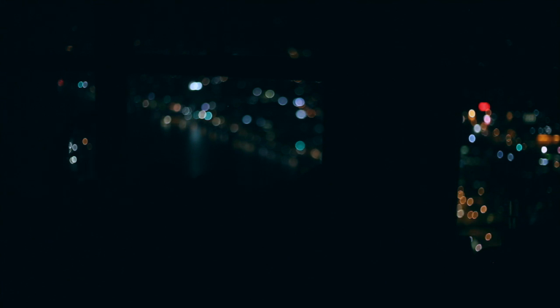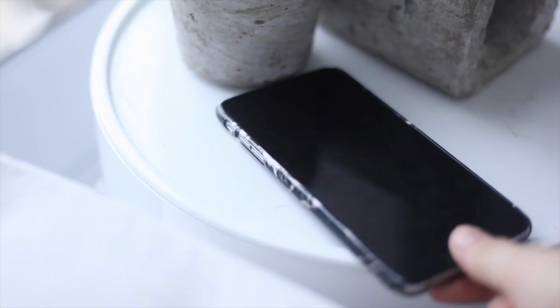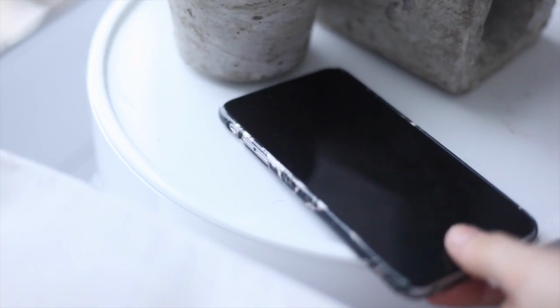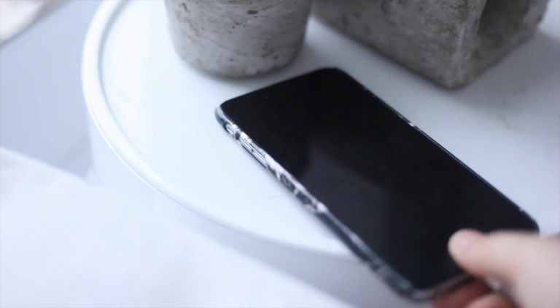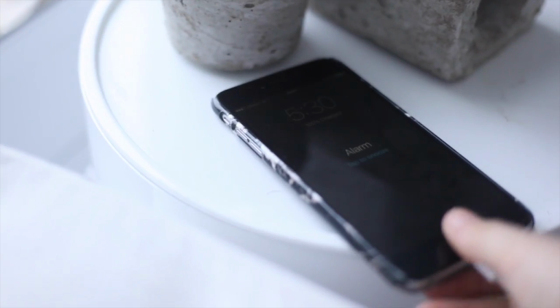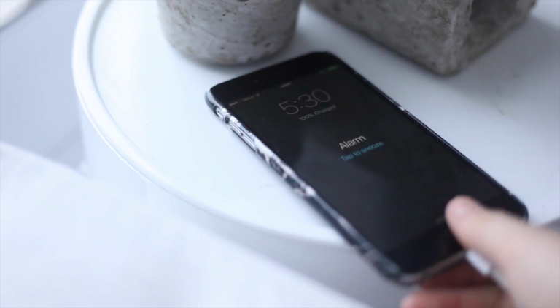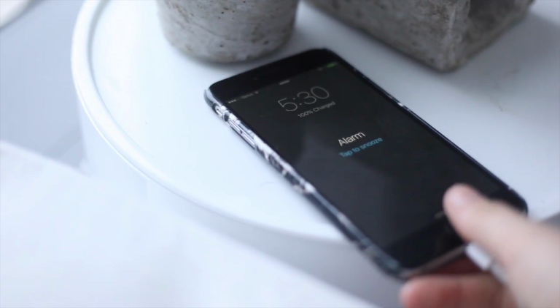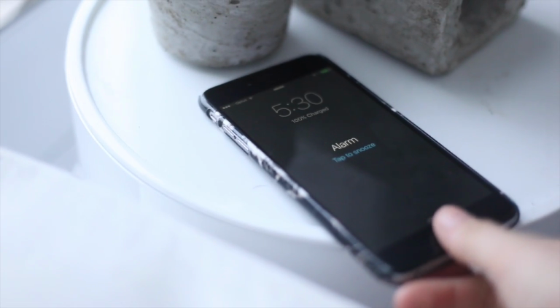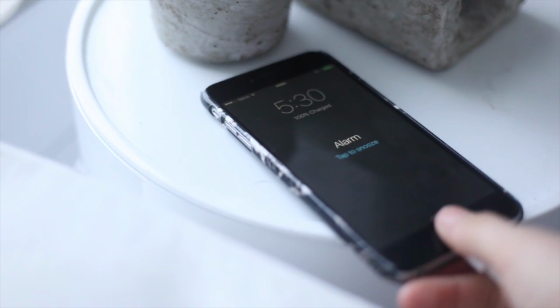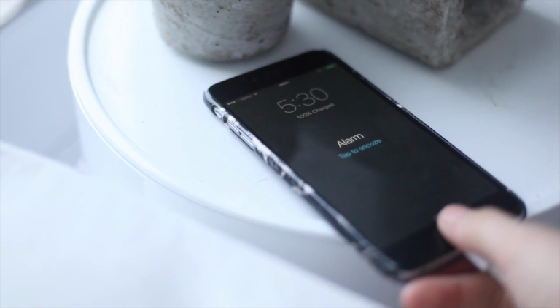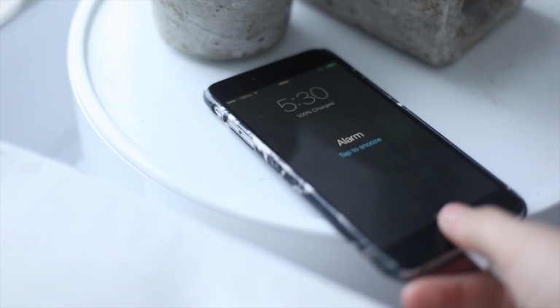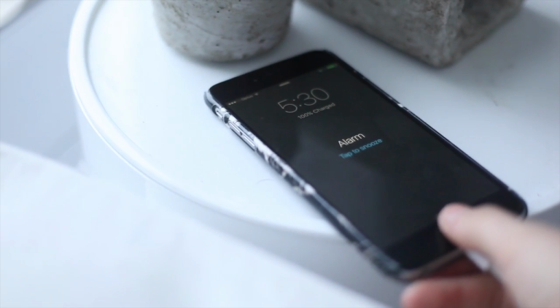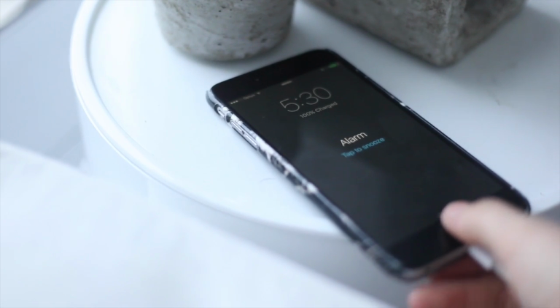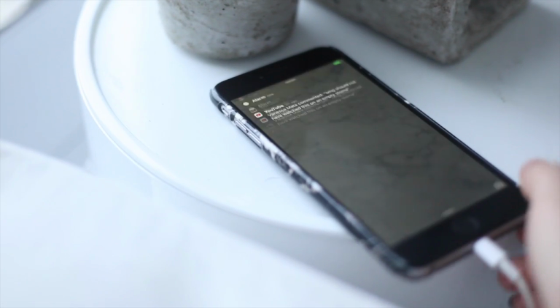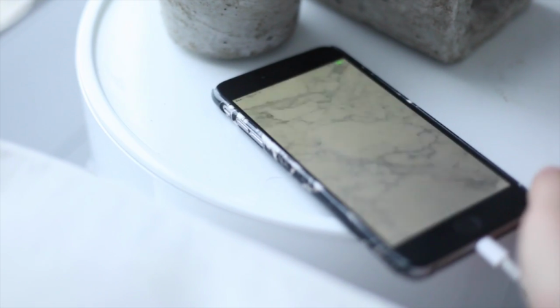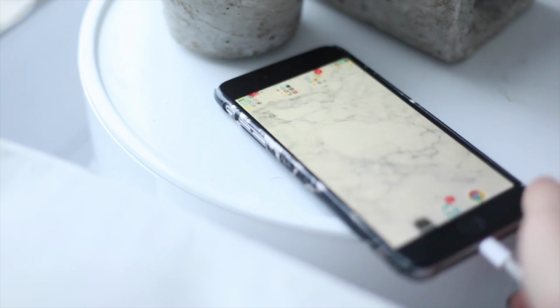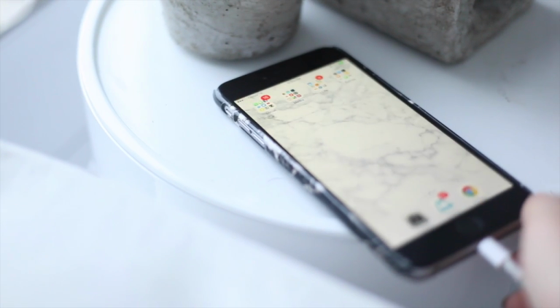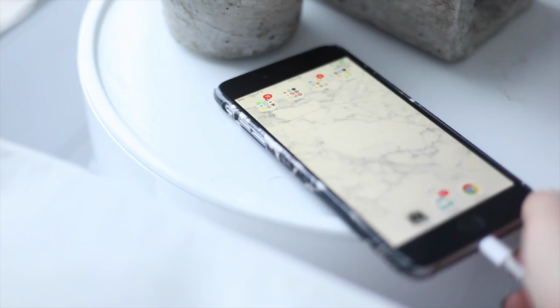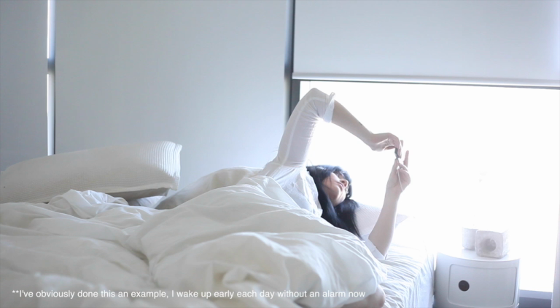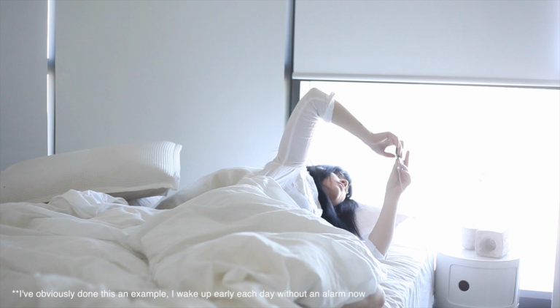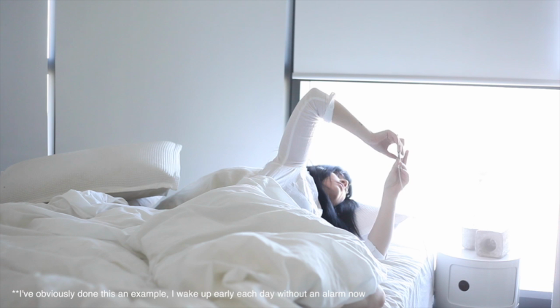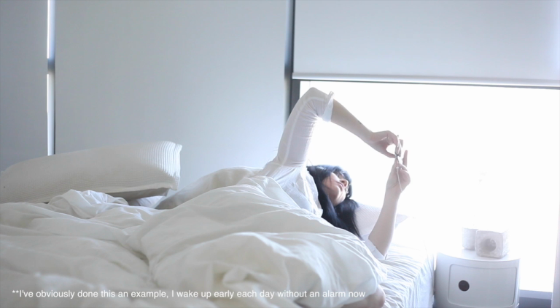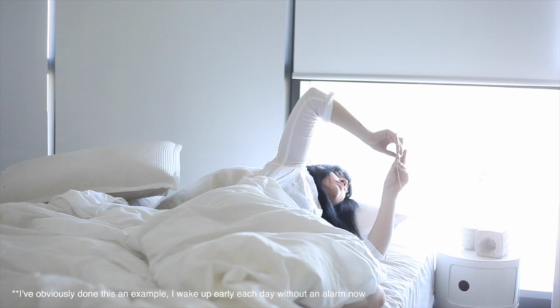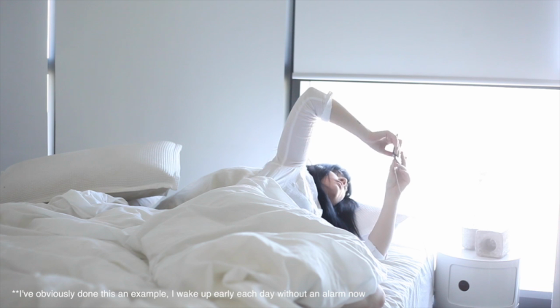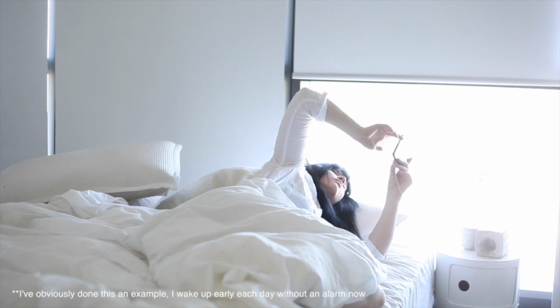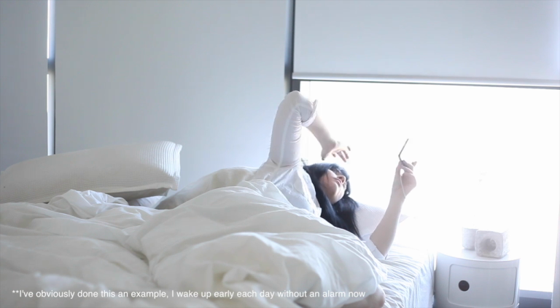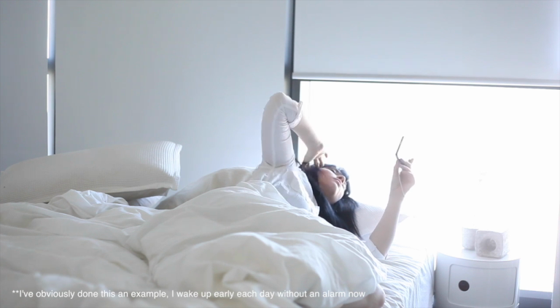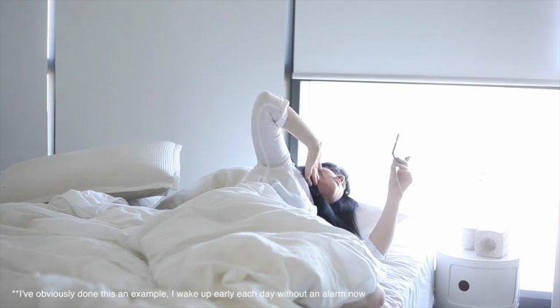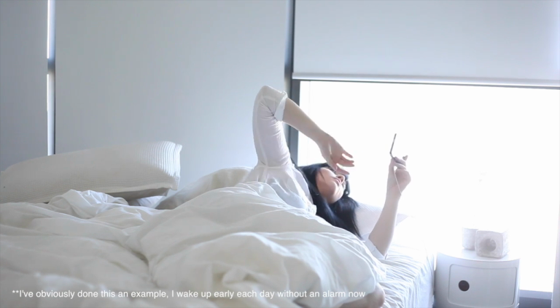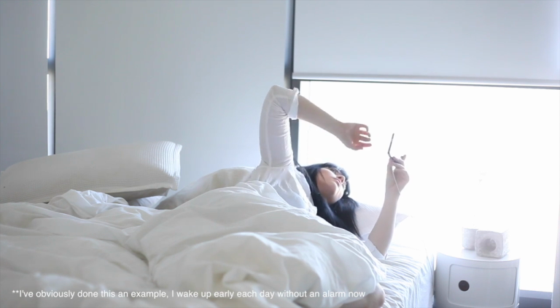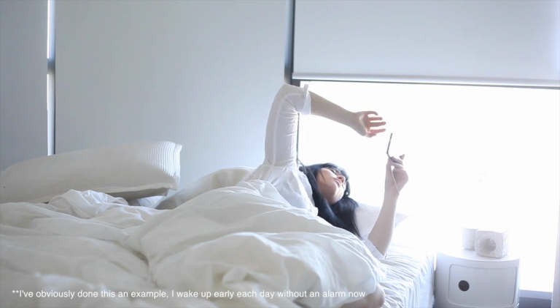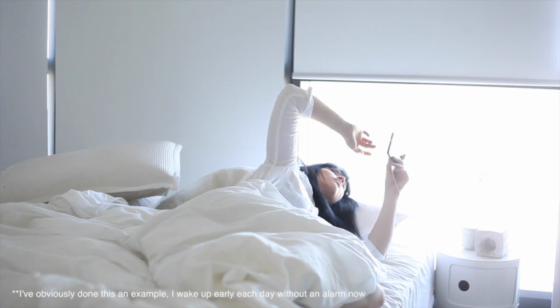When it does come to the morning, you're not snoozing your alarm. You don't have a second alarm, so you have to jump out of bed when your first alarm goes off.